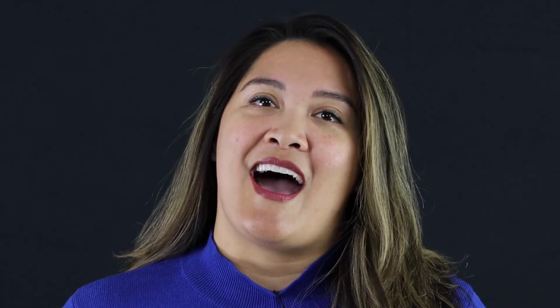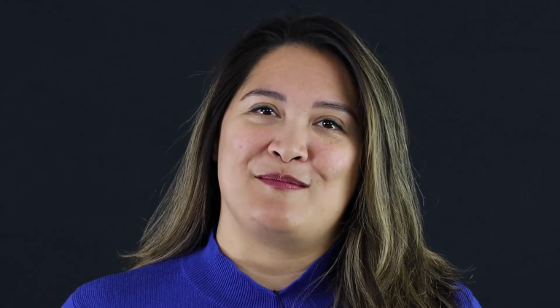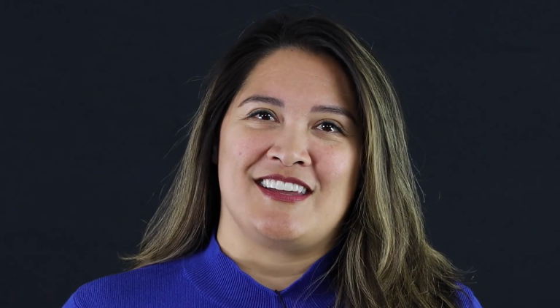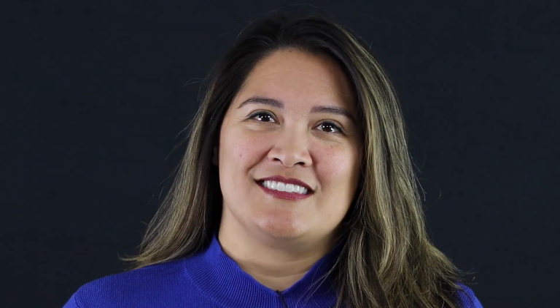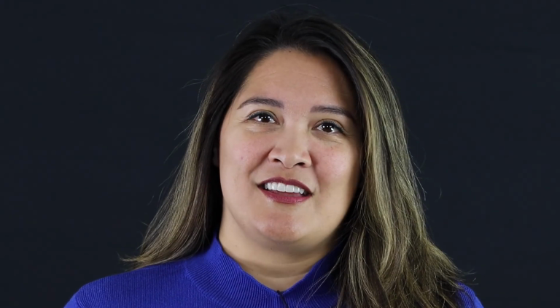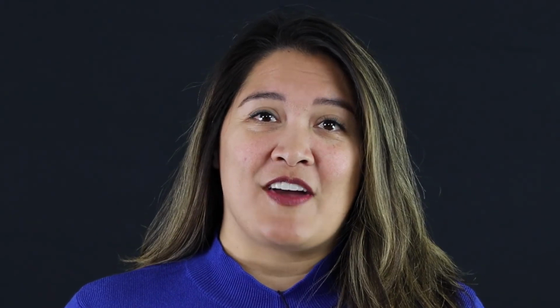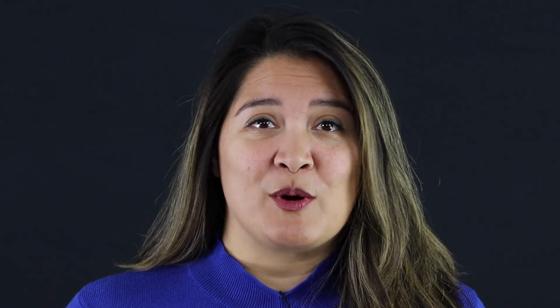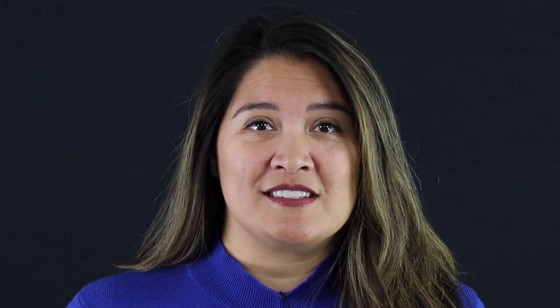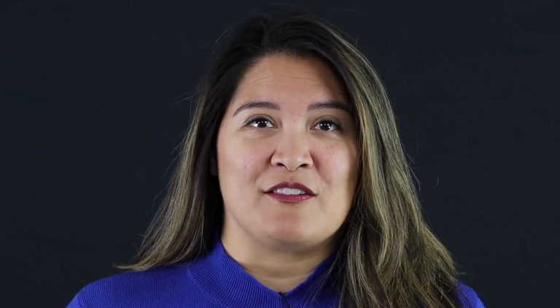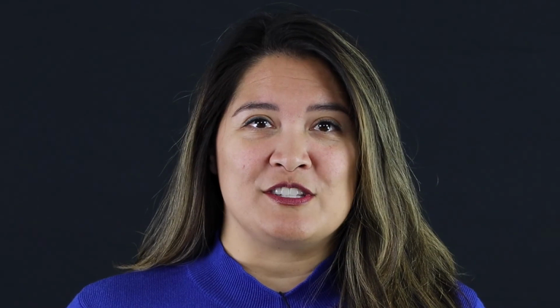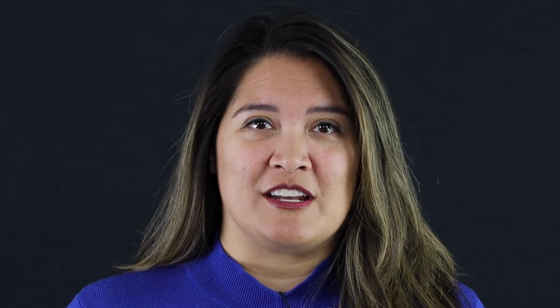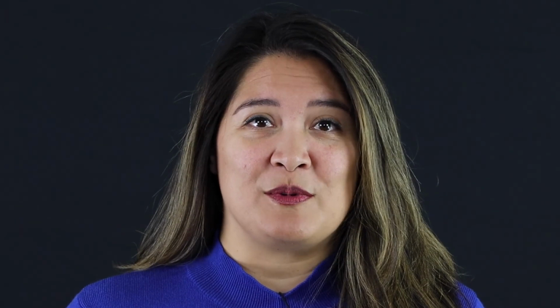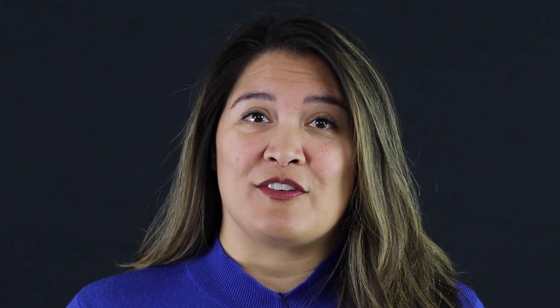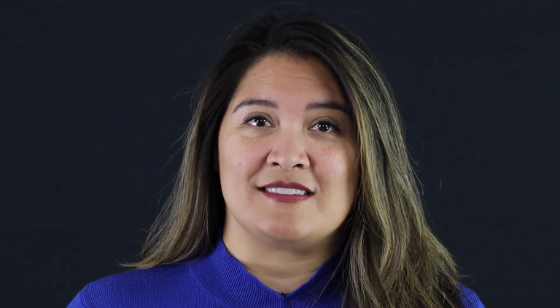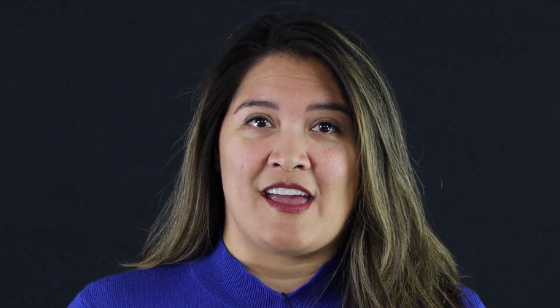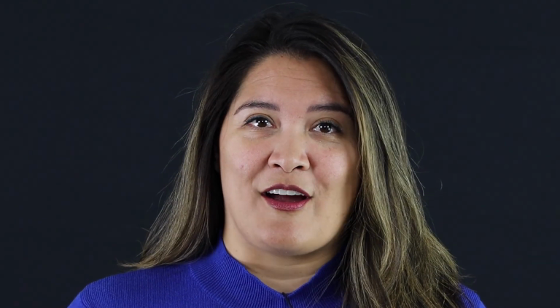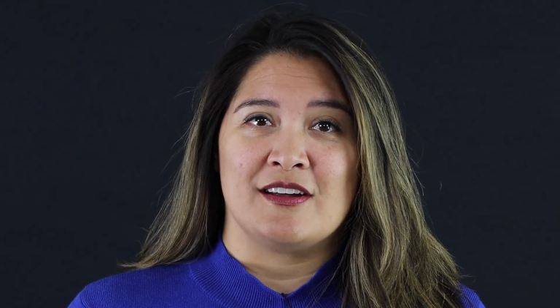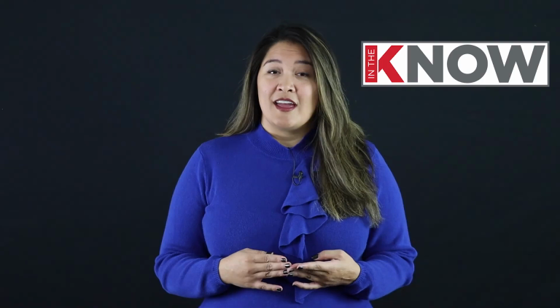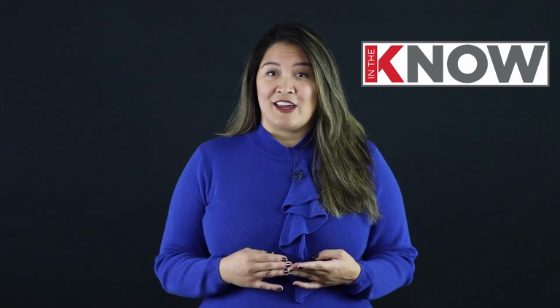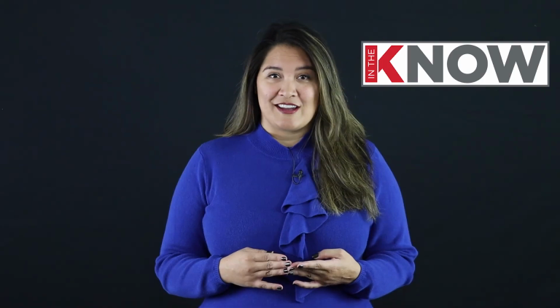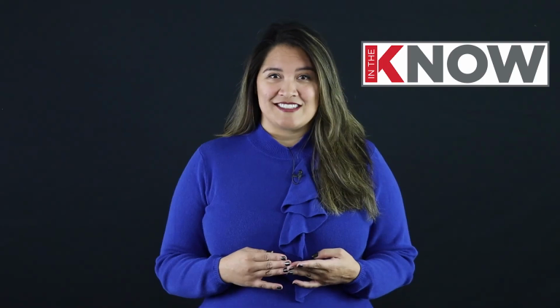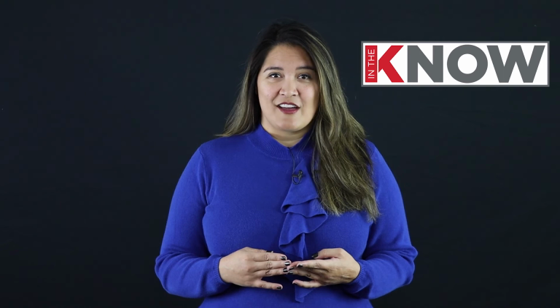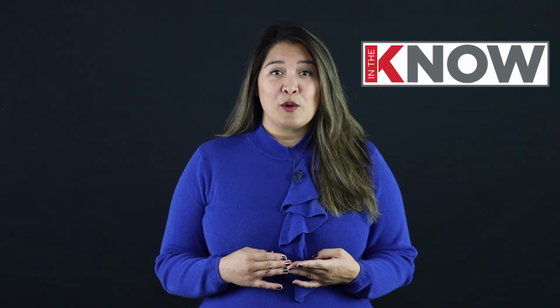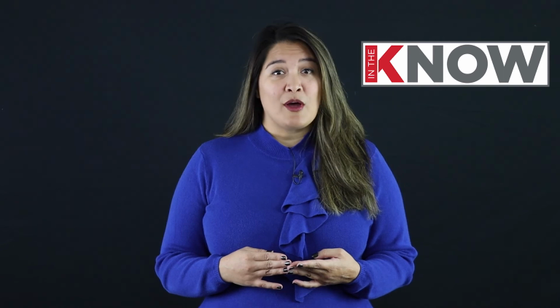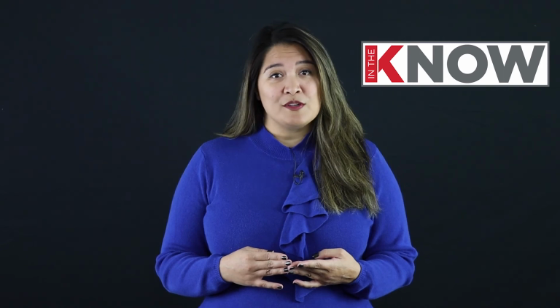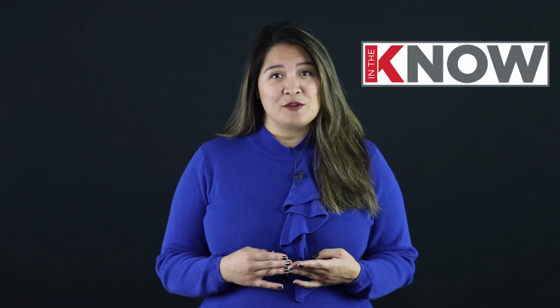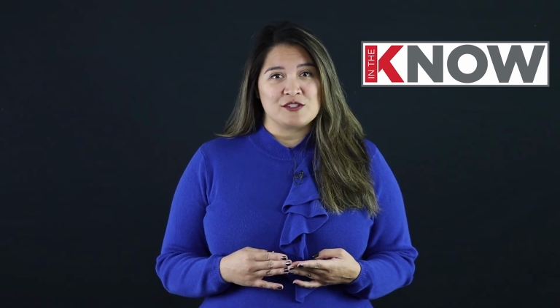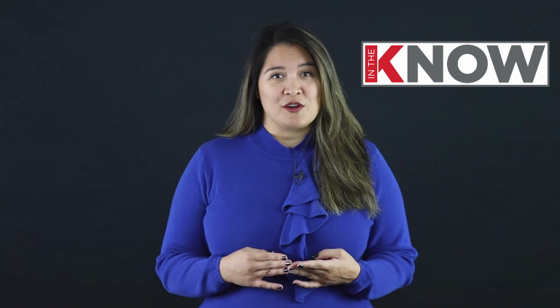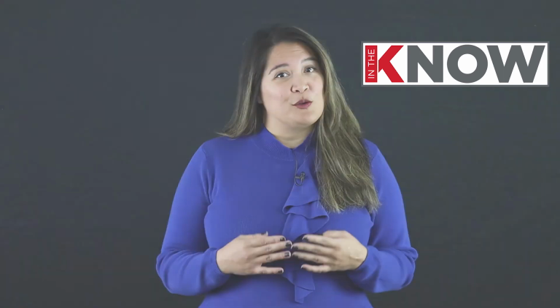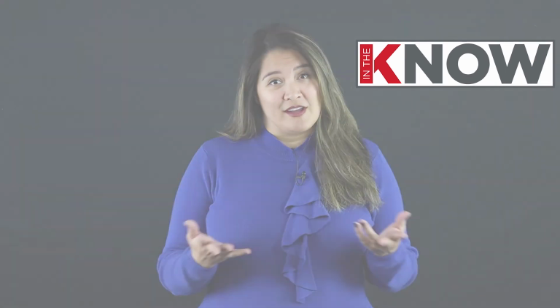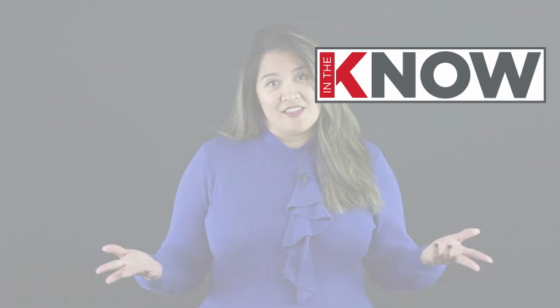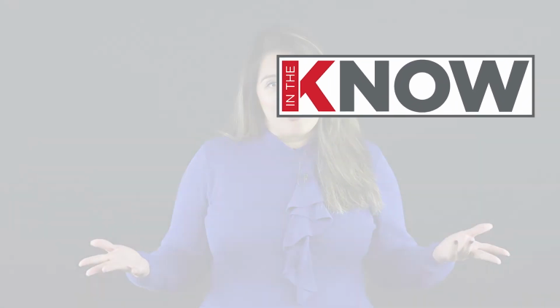I'm Jenny Onstead, Vice President of Risk Management for SDAR. Here at SDAR, we always want to make sure you are in the know.